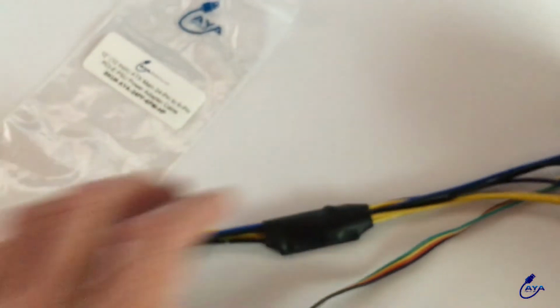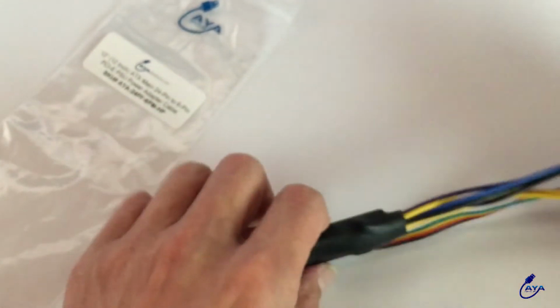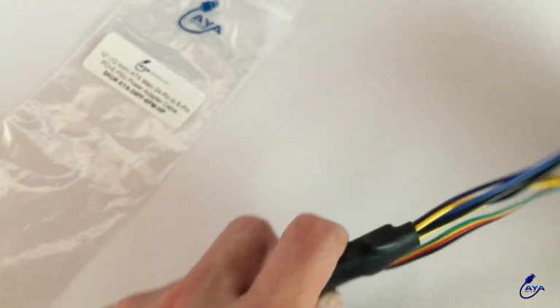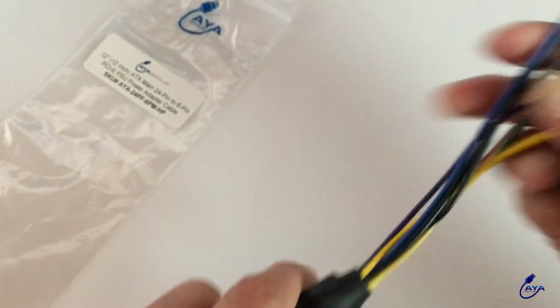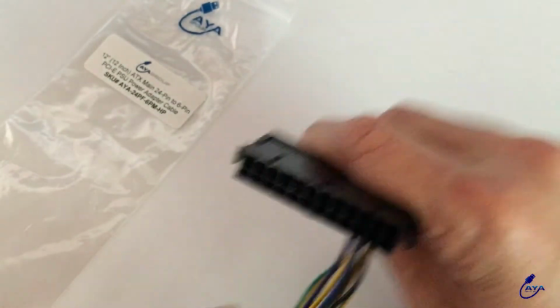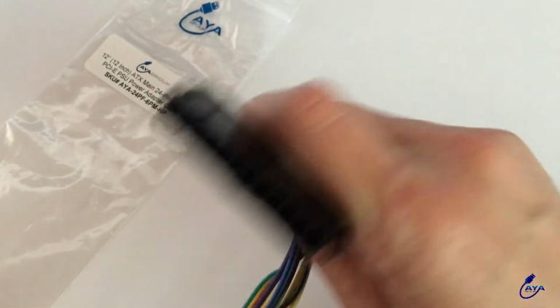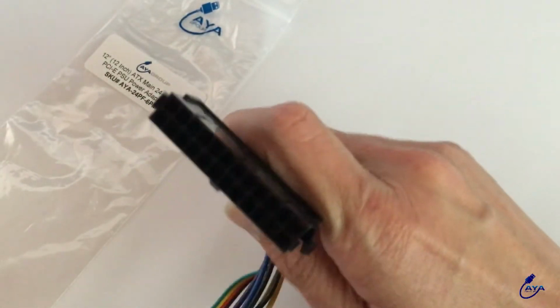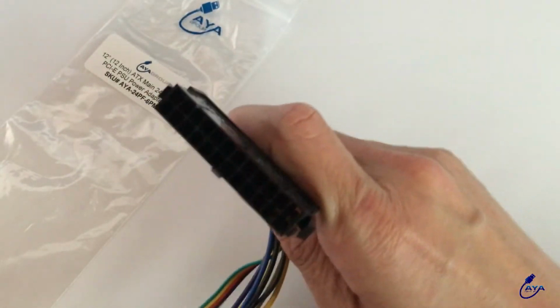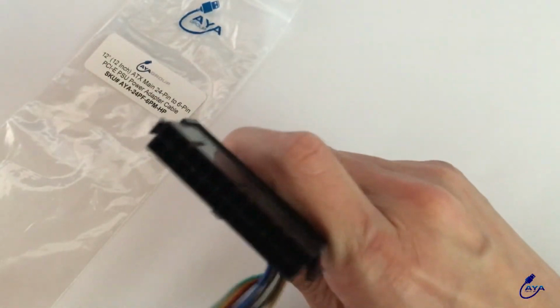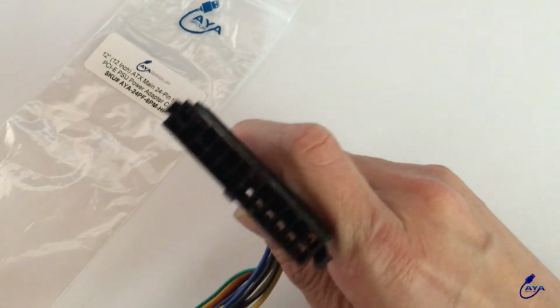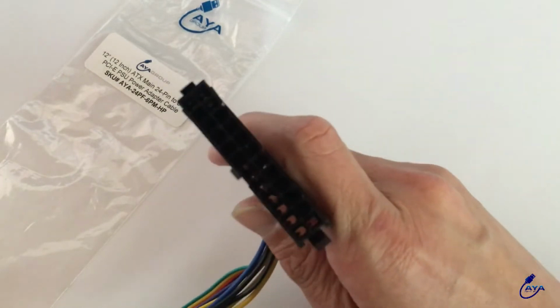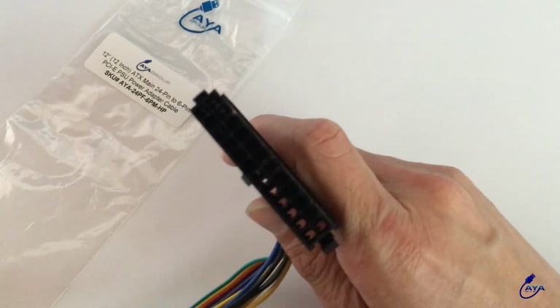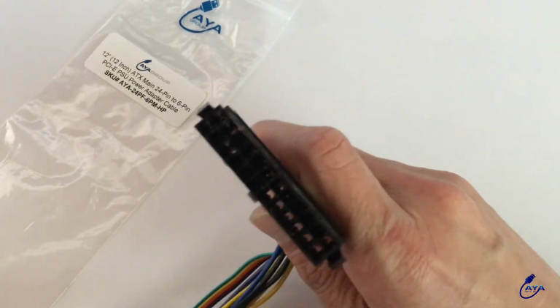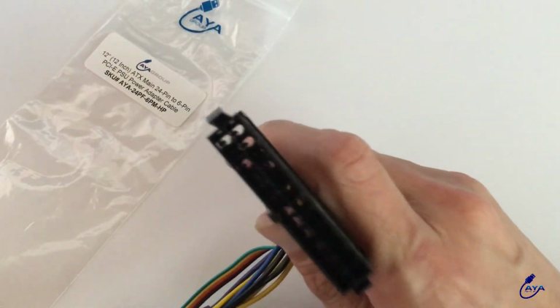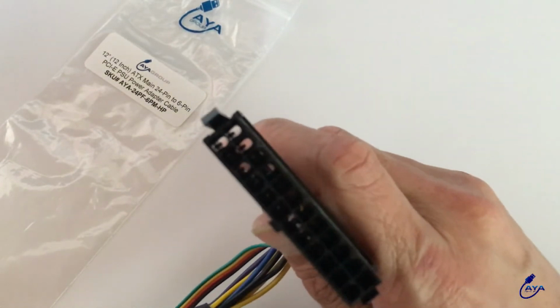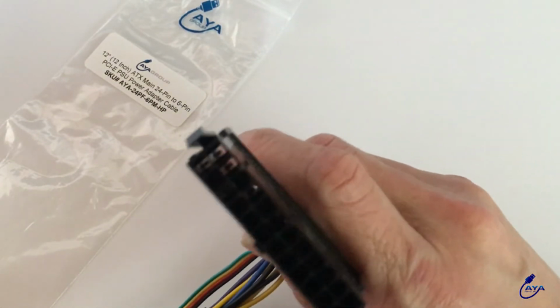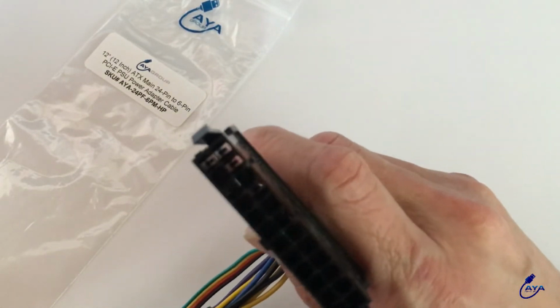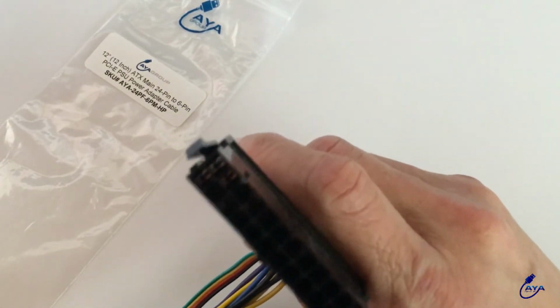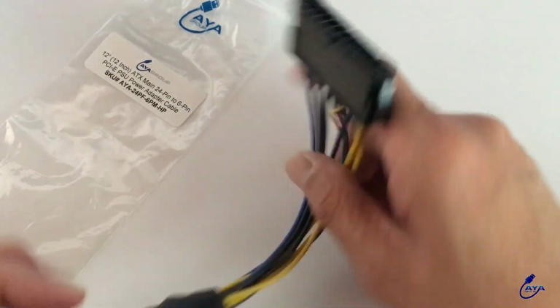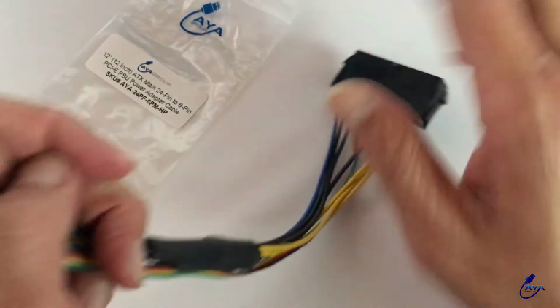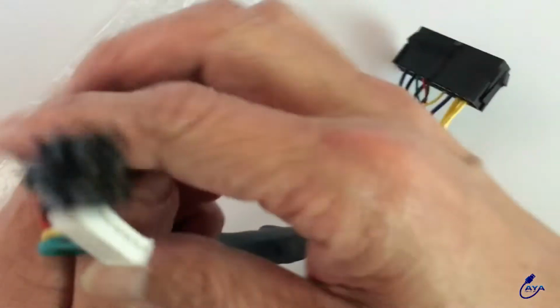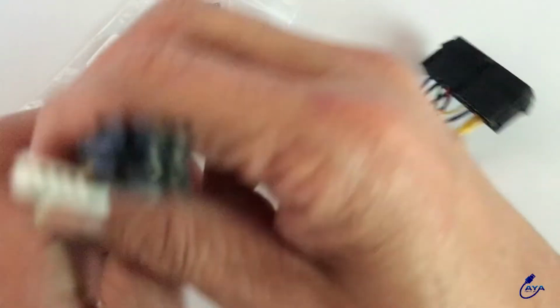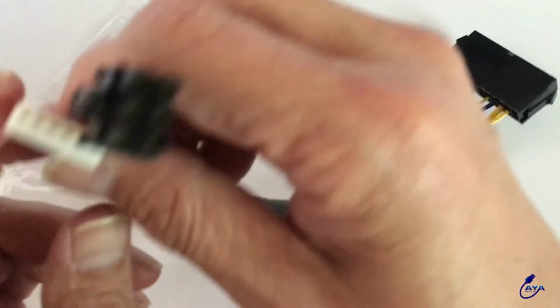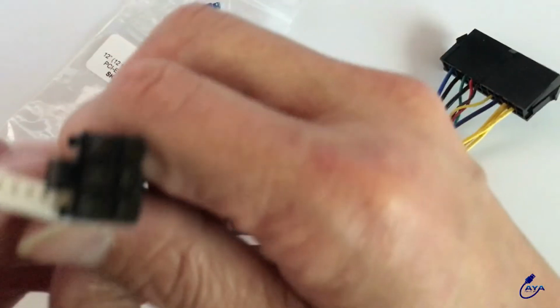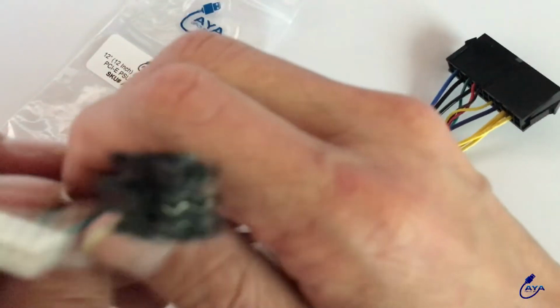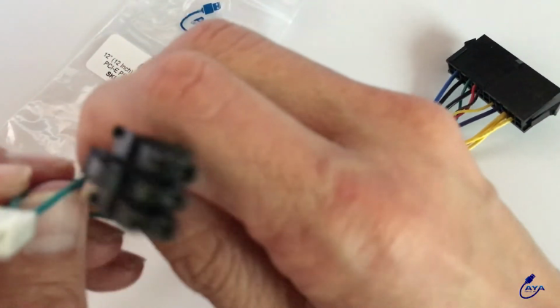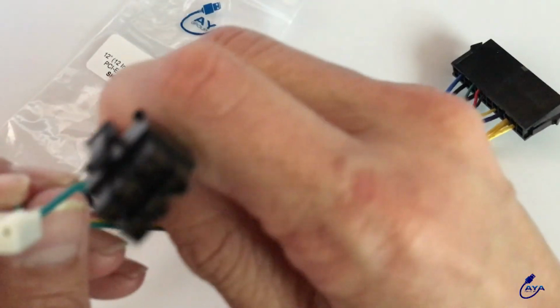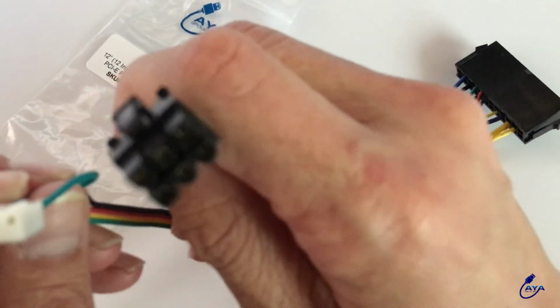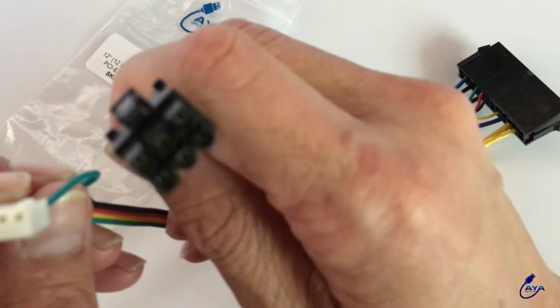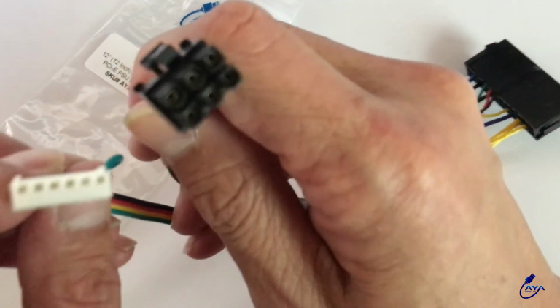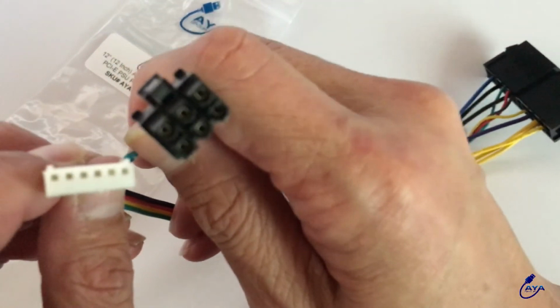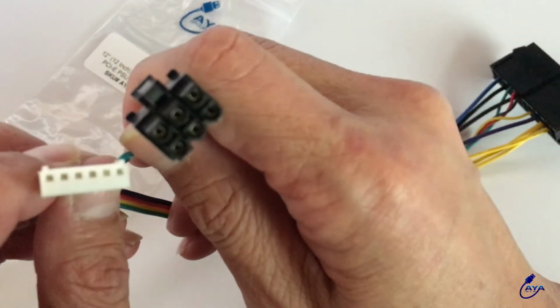So after you do that, you connect this part — the 24-pin — to the power supply connector. And you need to connect this 6-pin to your motherboard.